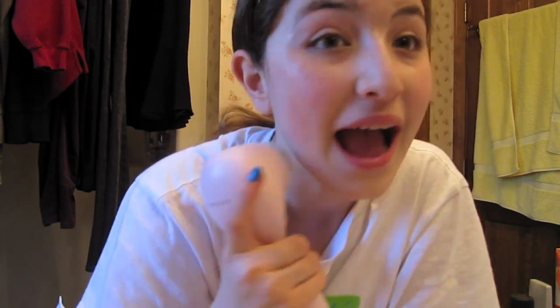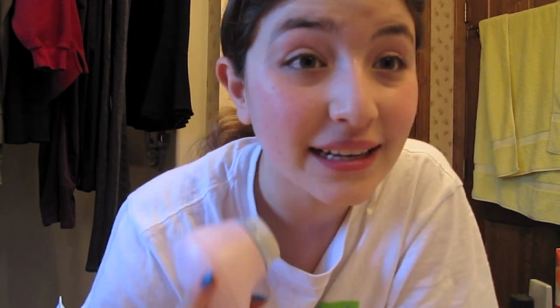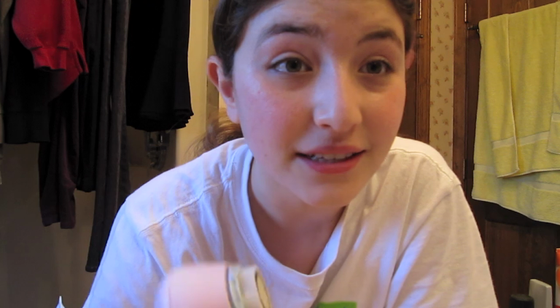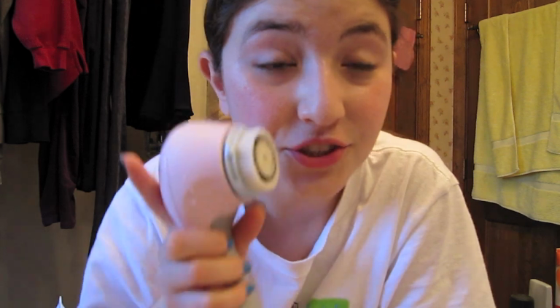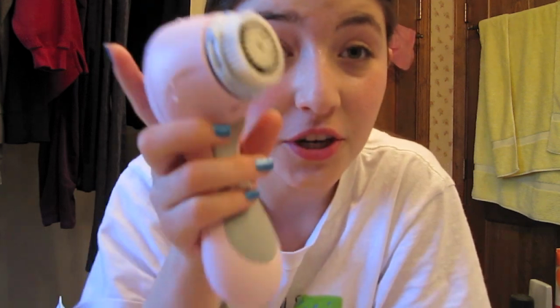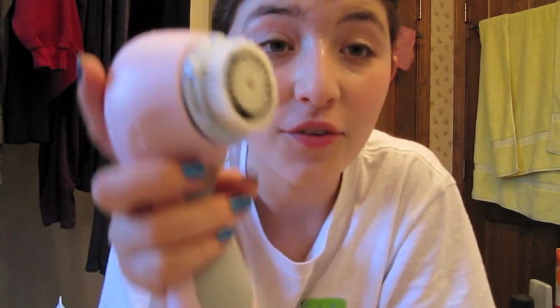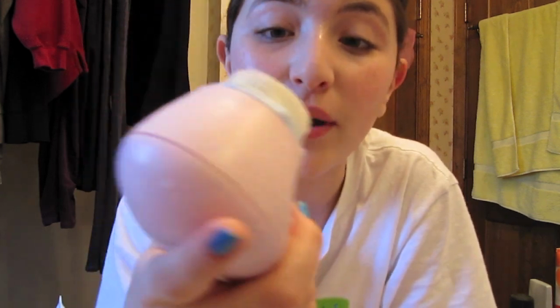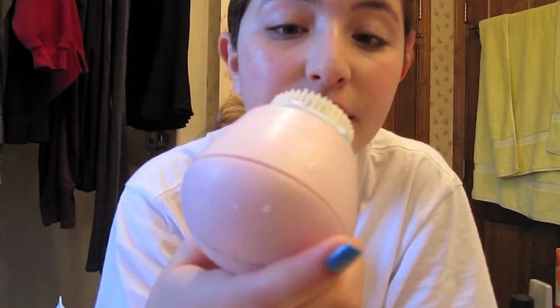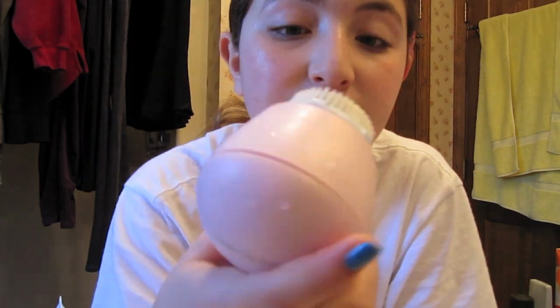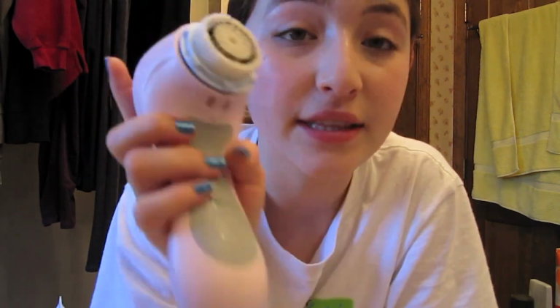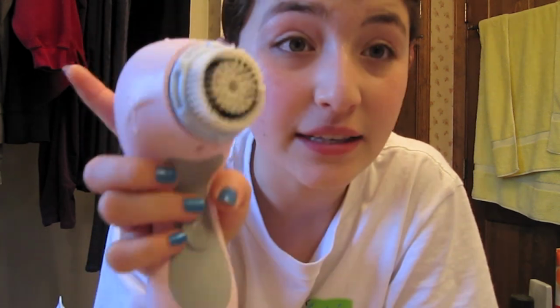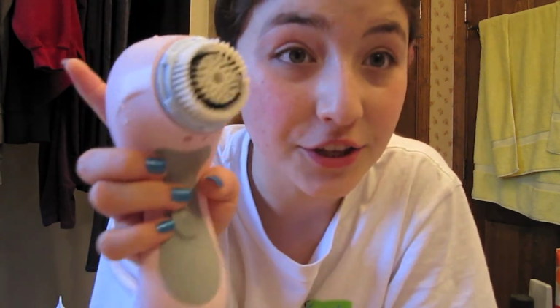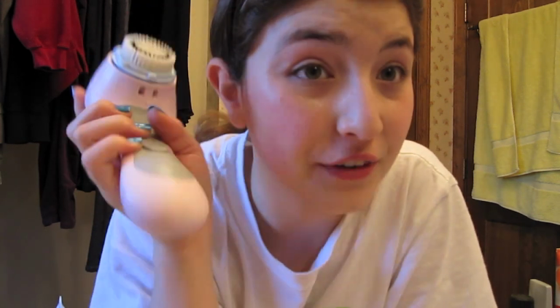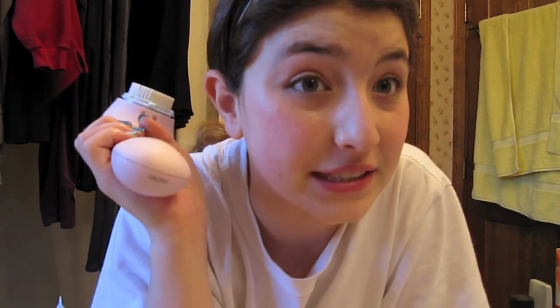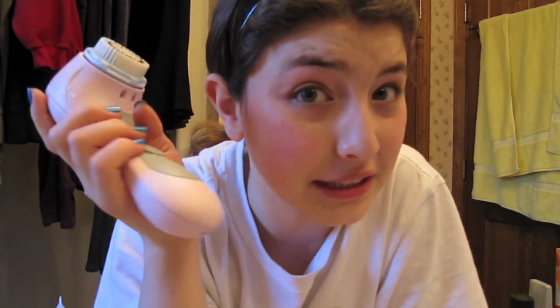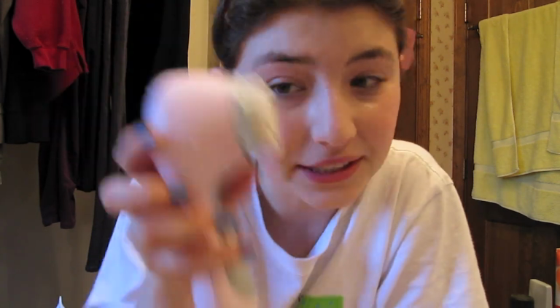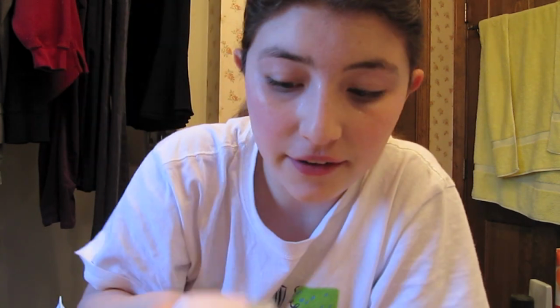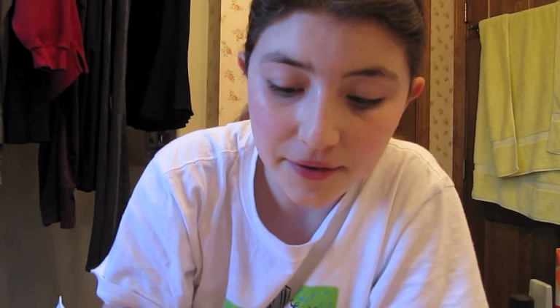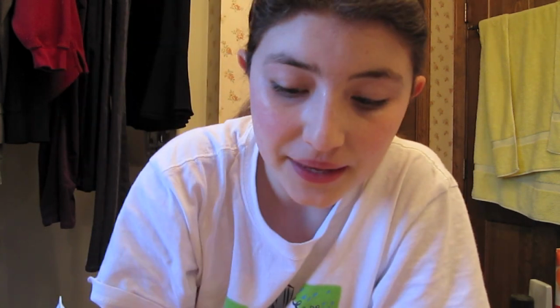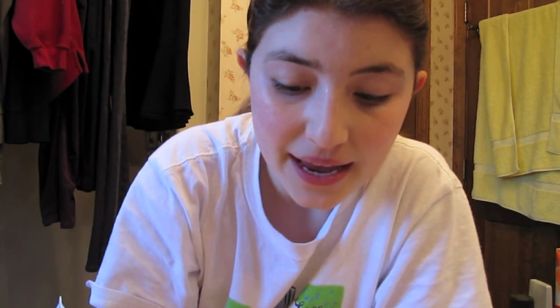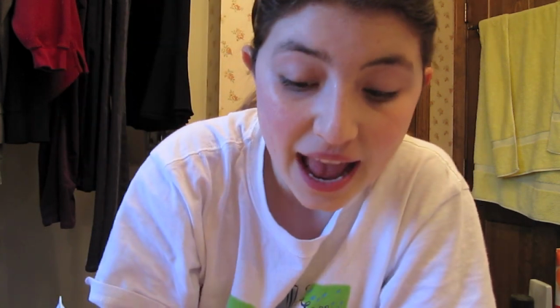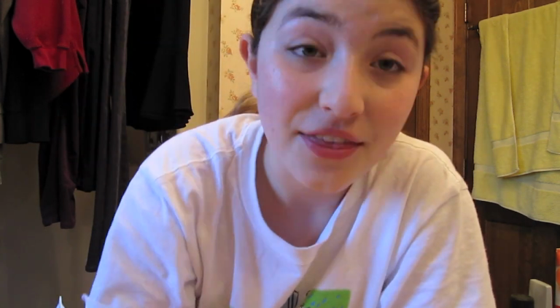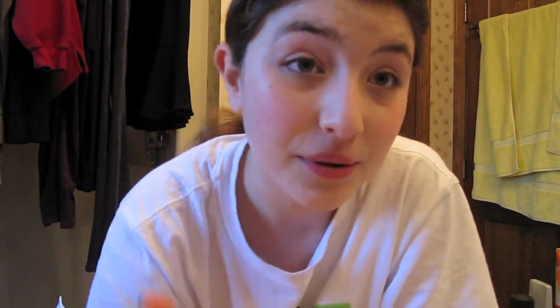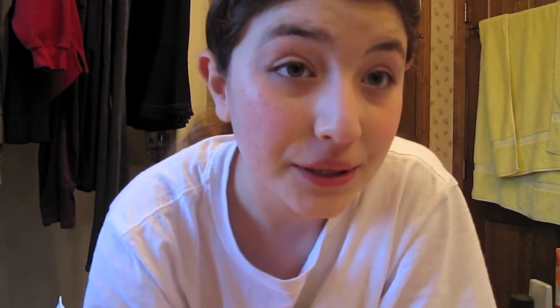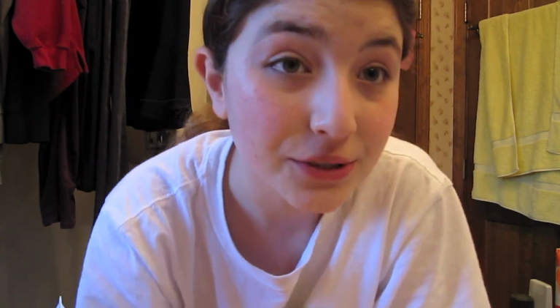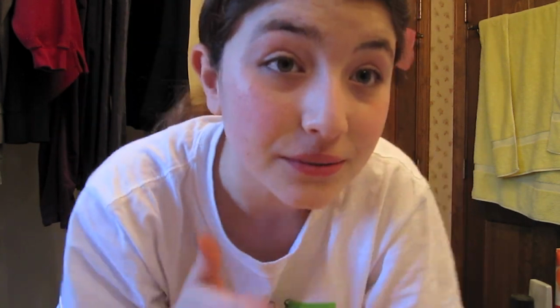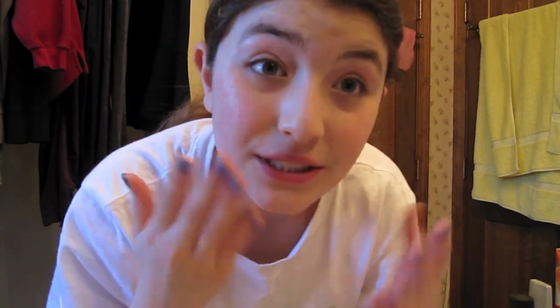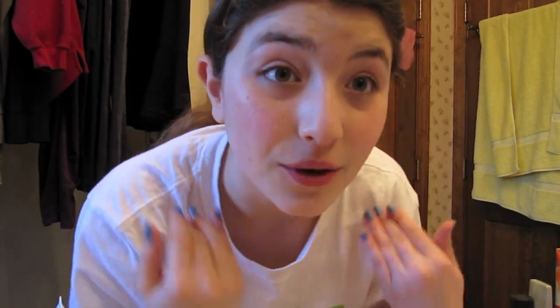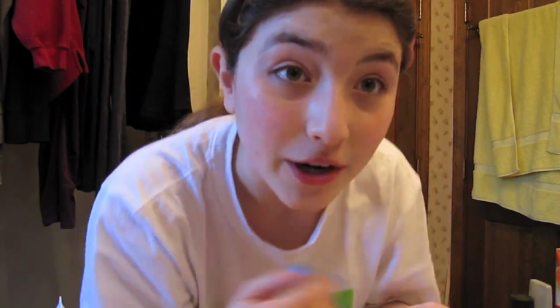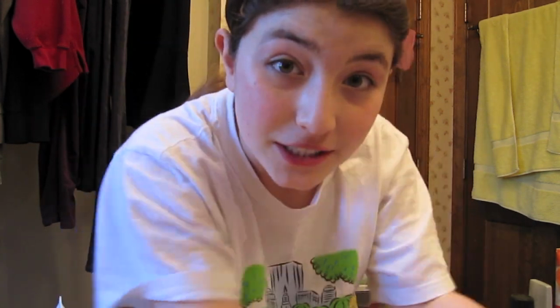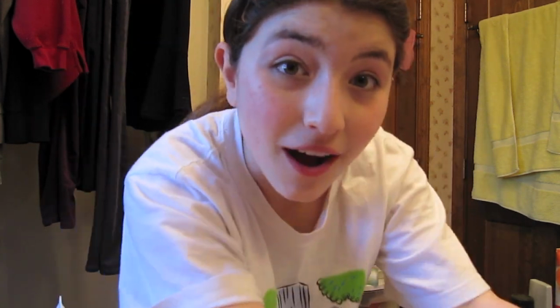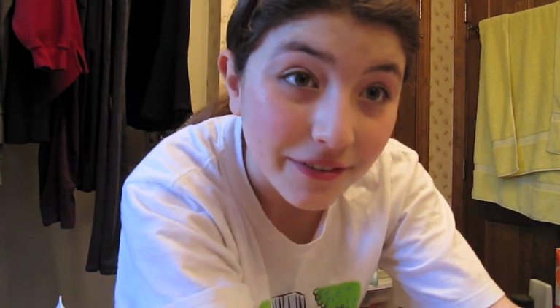The Clarisonic is going to turn off when it thinks your face is clean enough. Then I'm just going to wash this off.